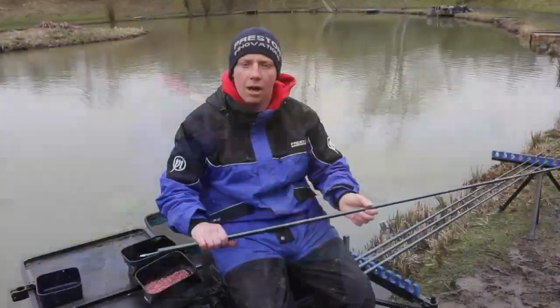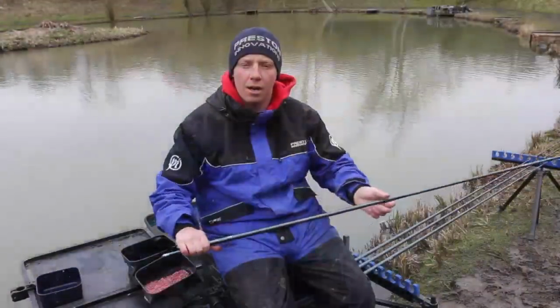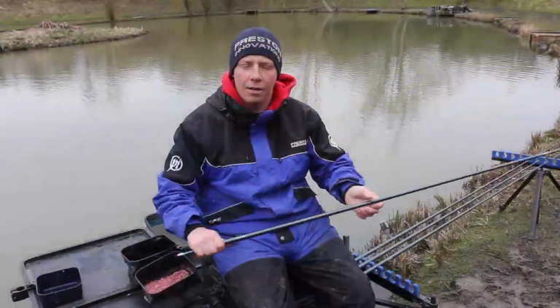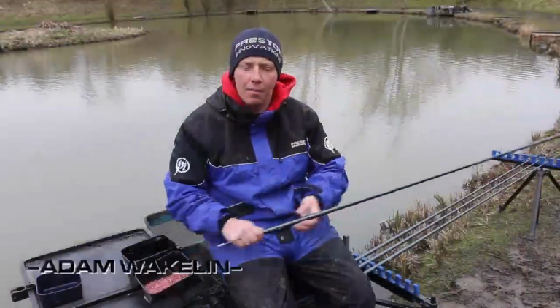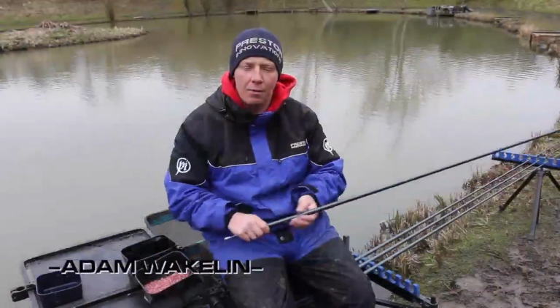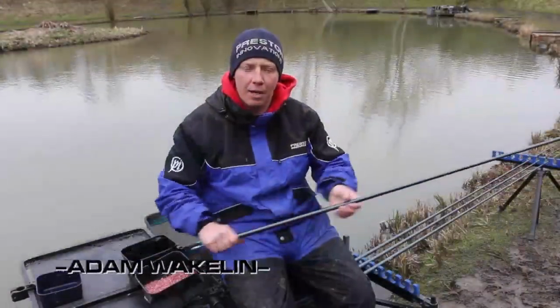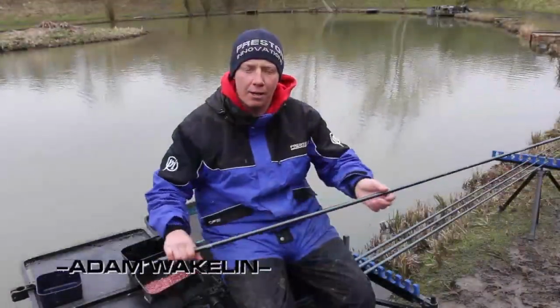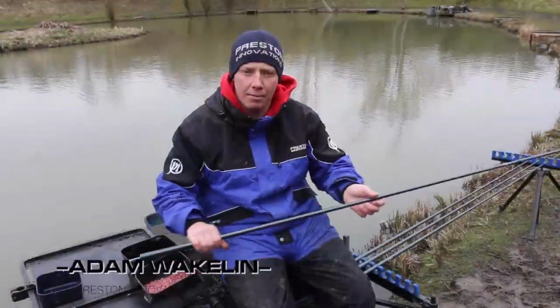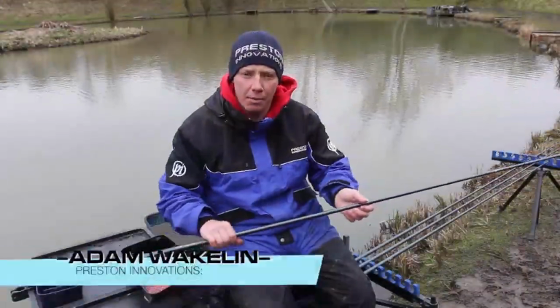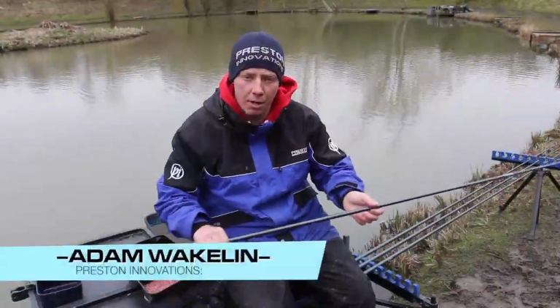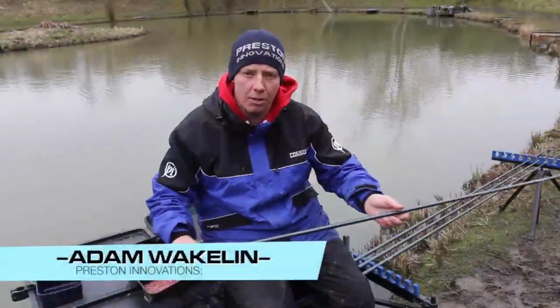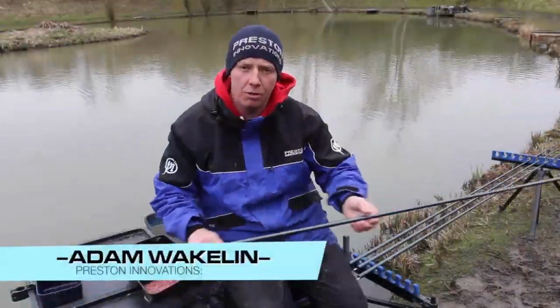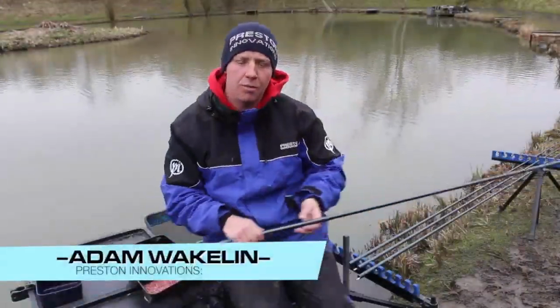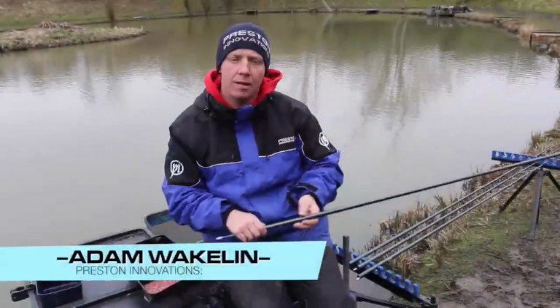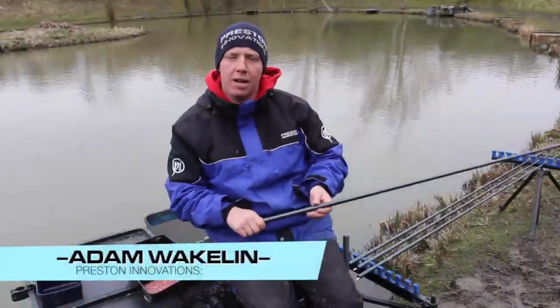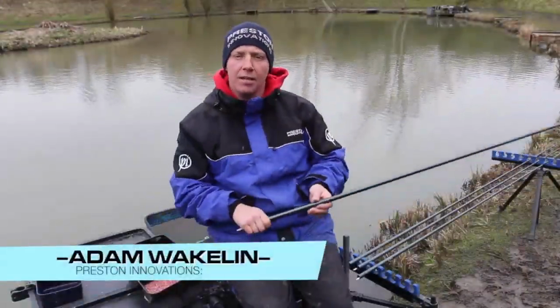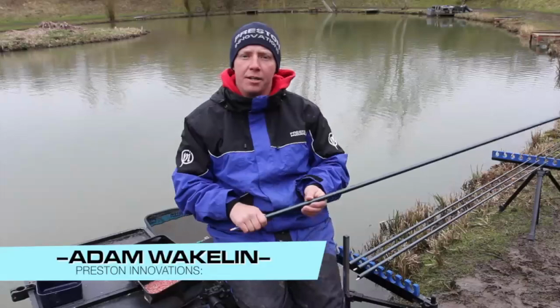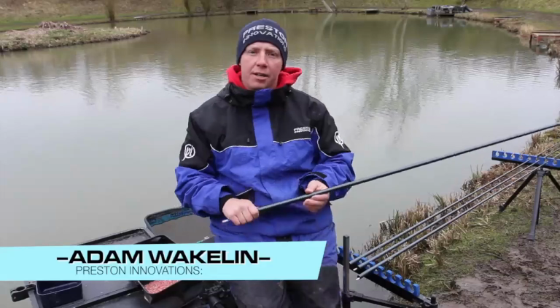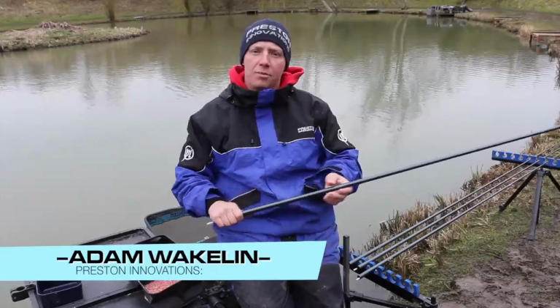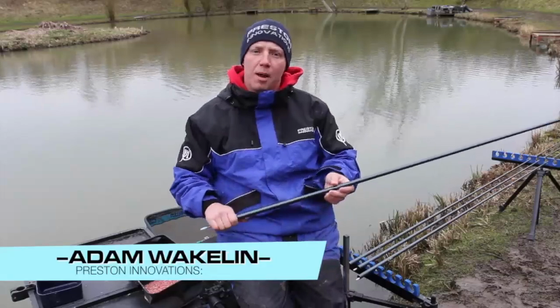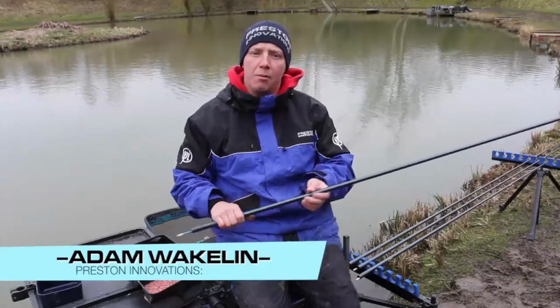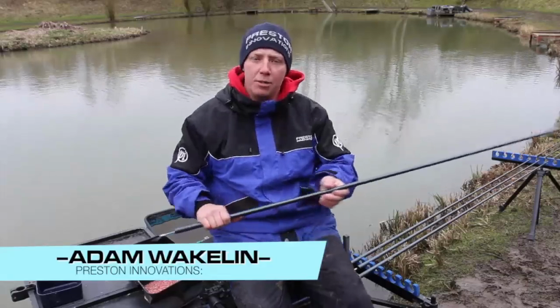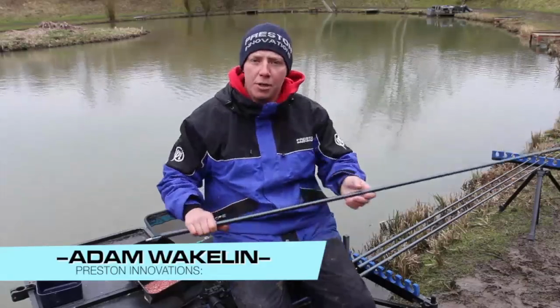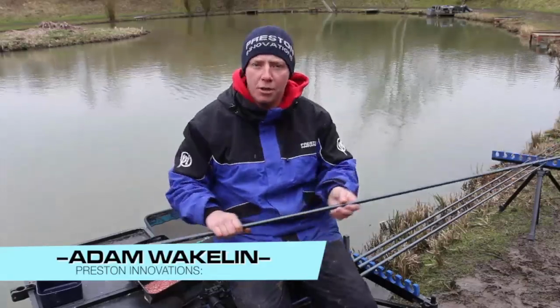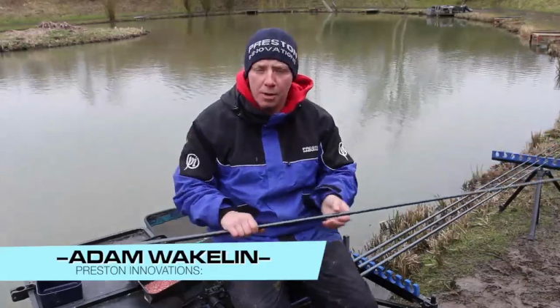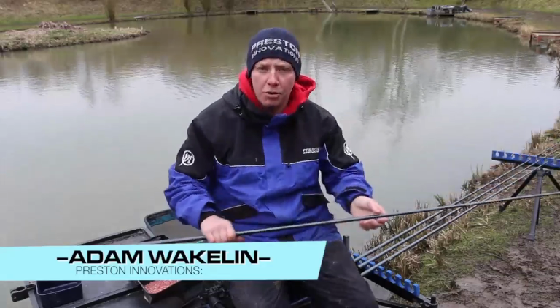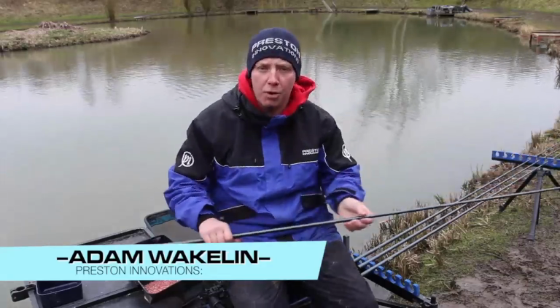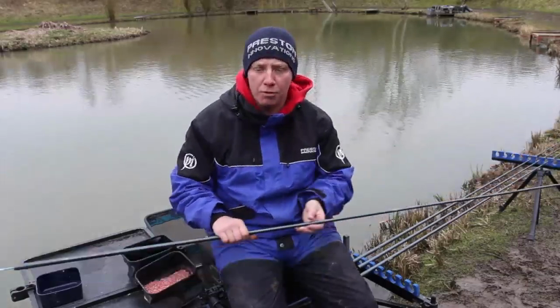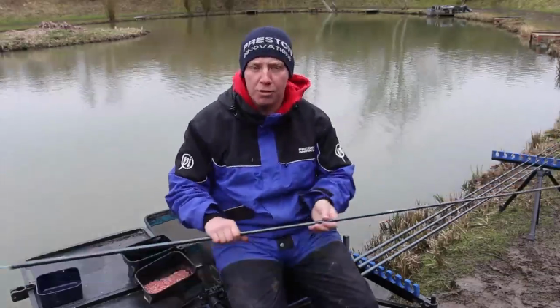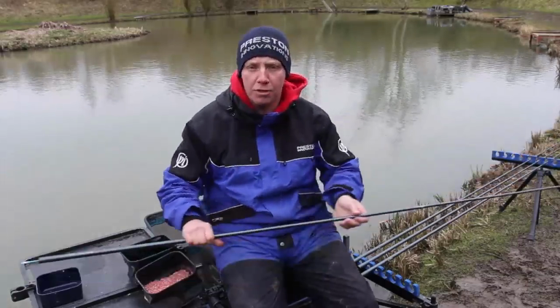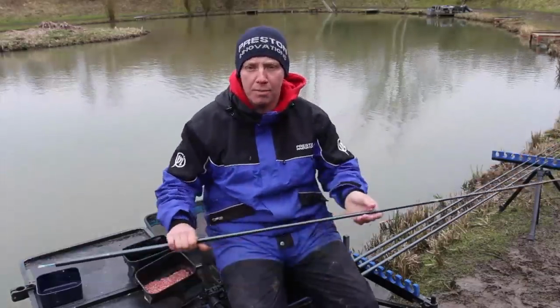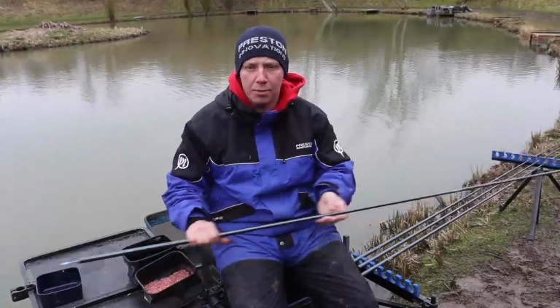Hi, I'm Adam Wakelin, and what I'd like to talk to you about today is my winter commercial roach fishing tips.